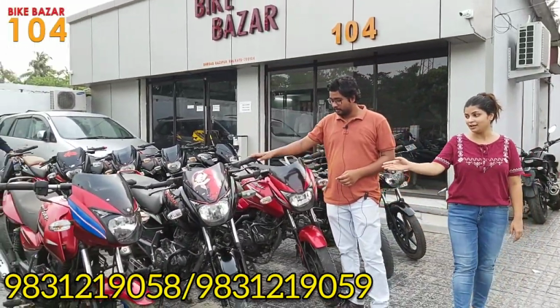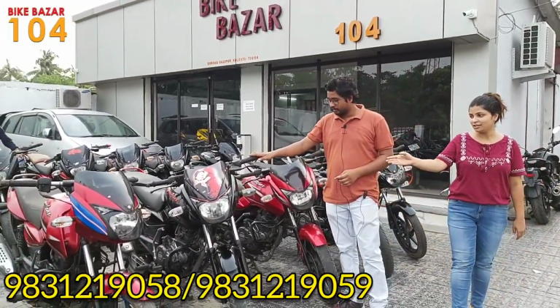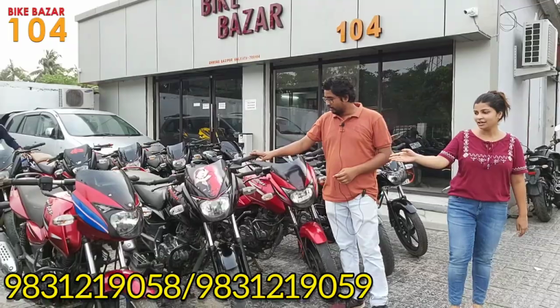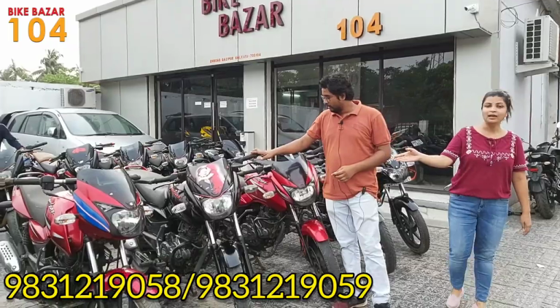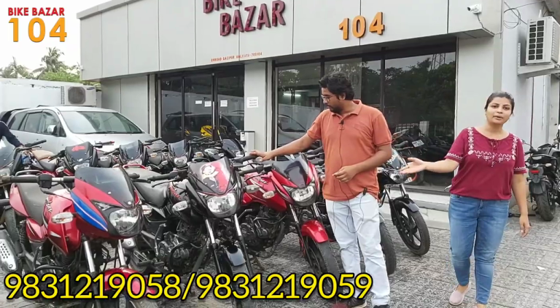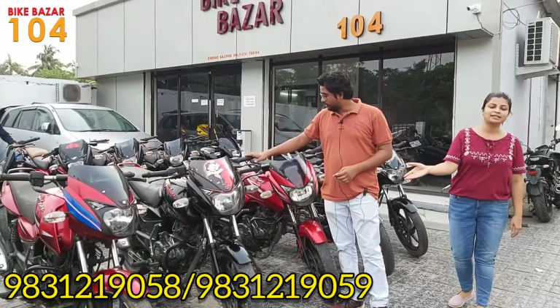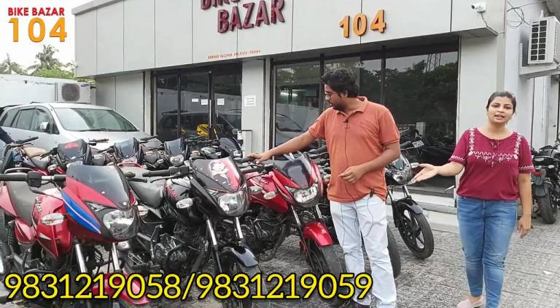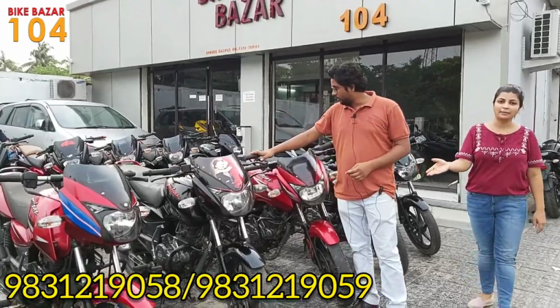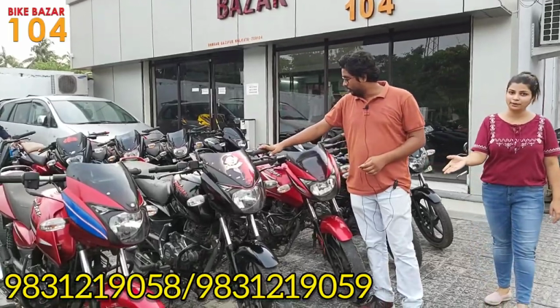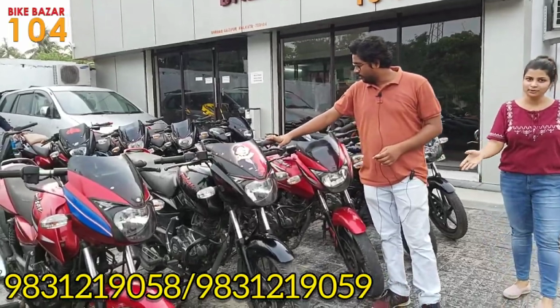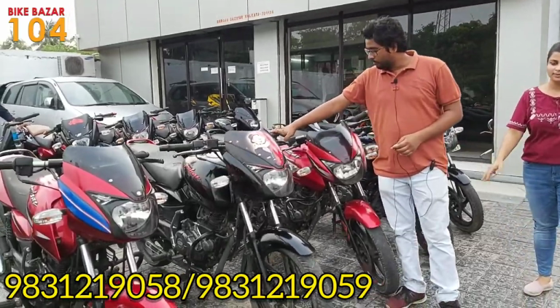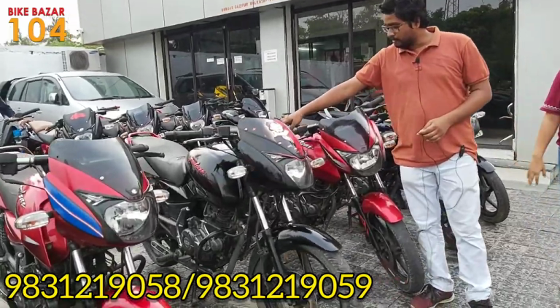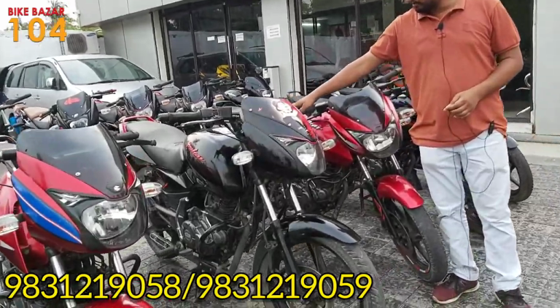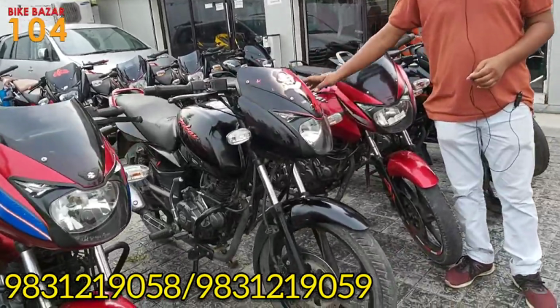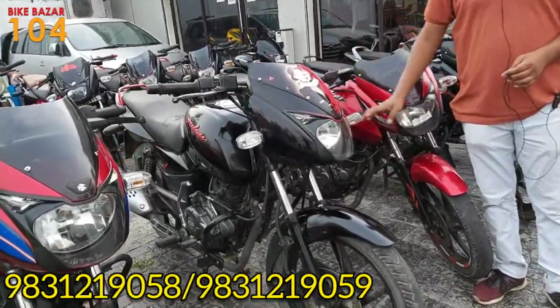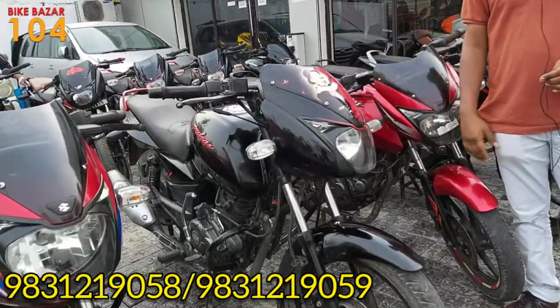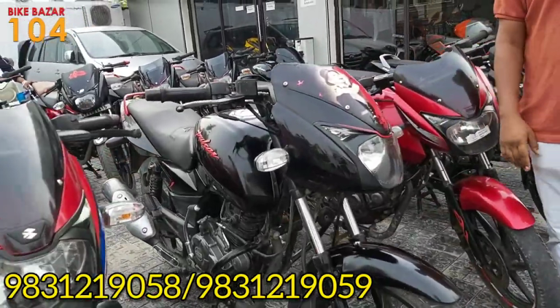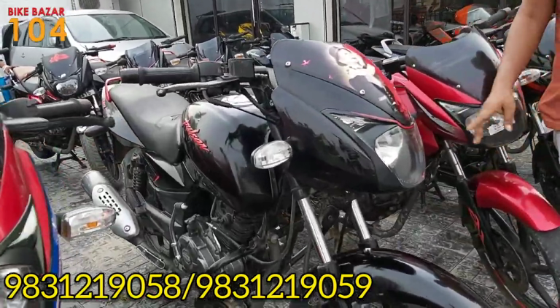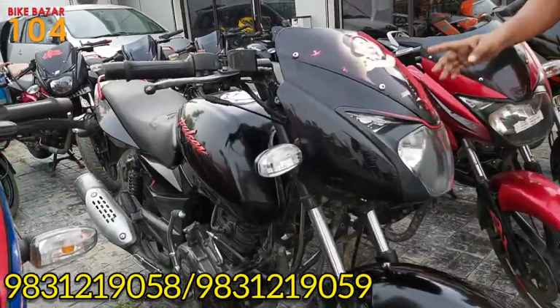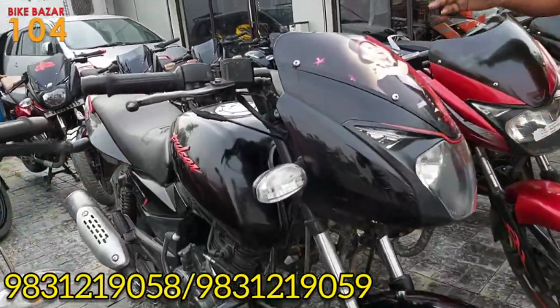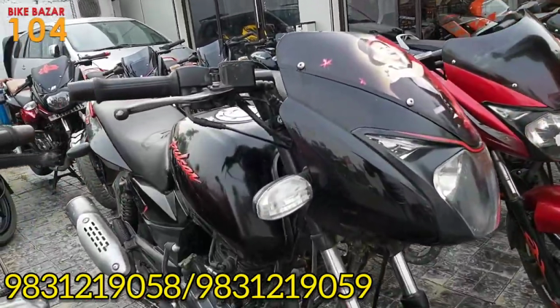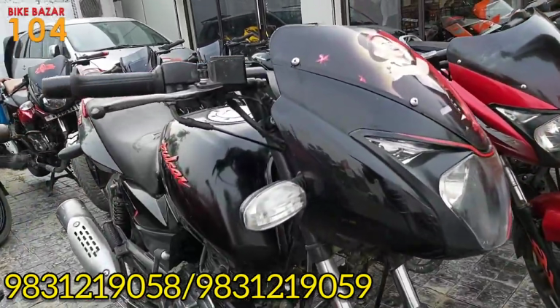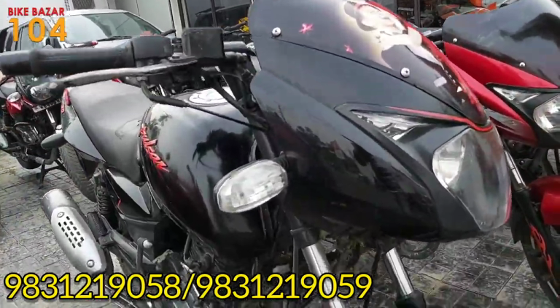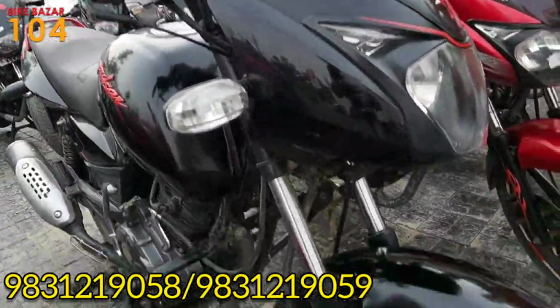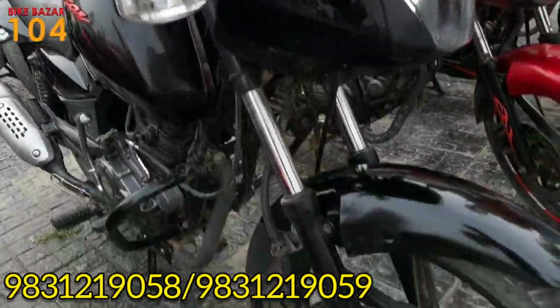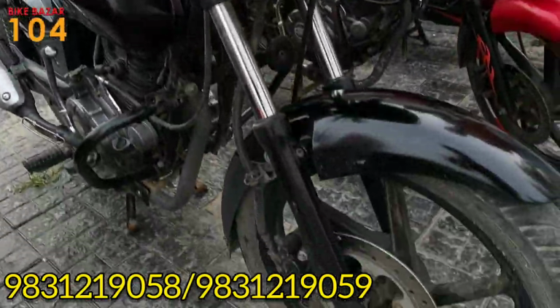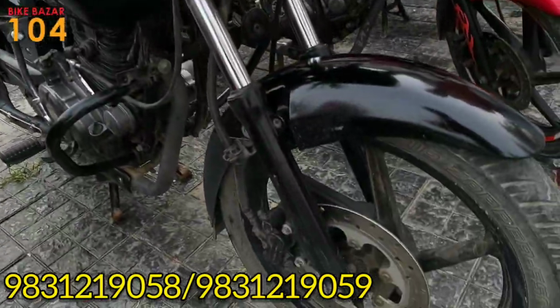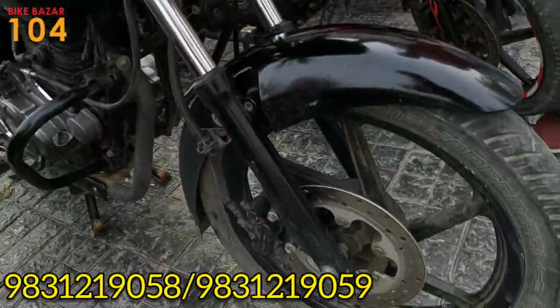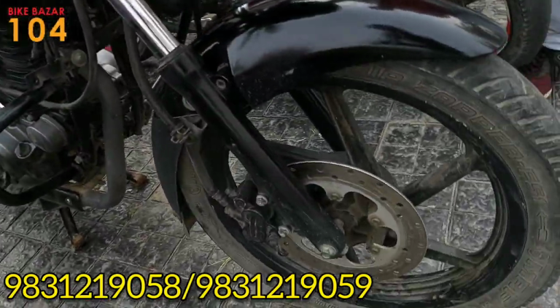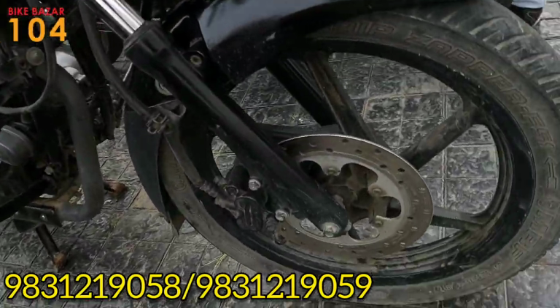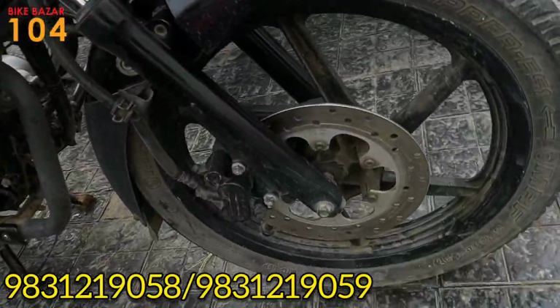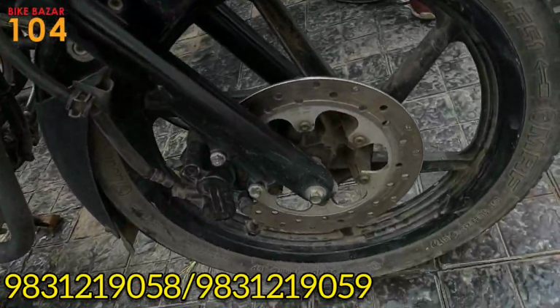This is a Pulsar 150 Neon model, it was 2019.